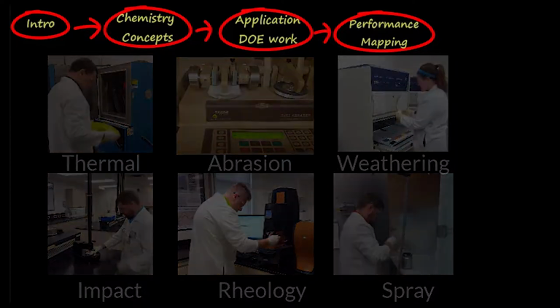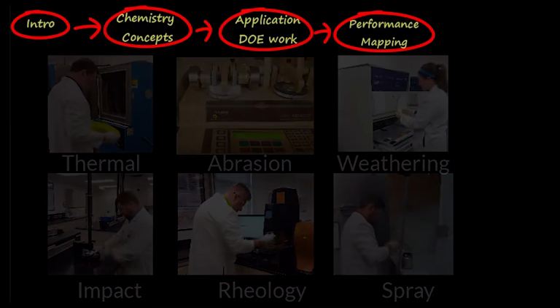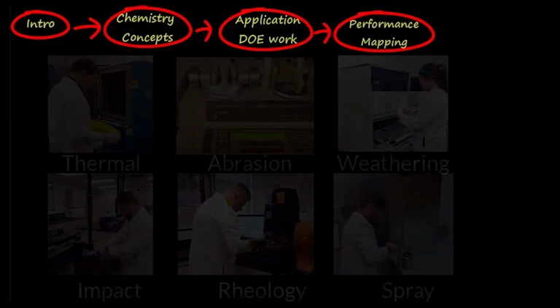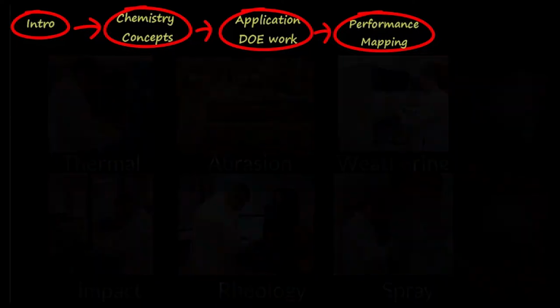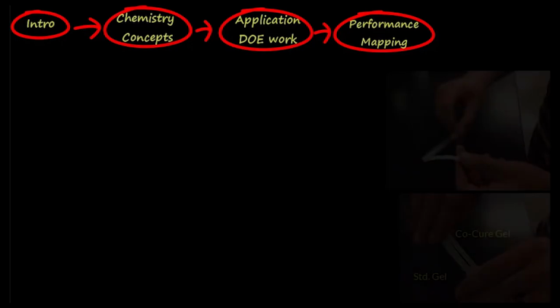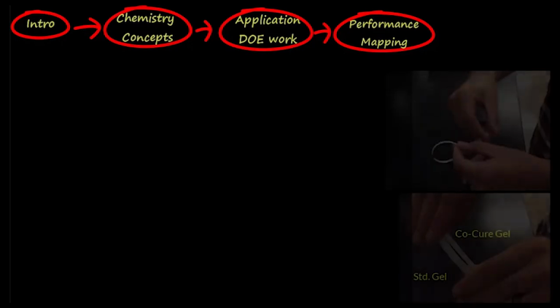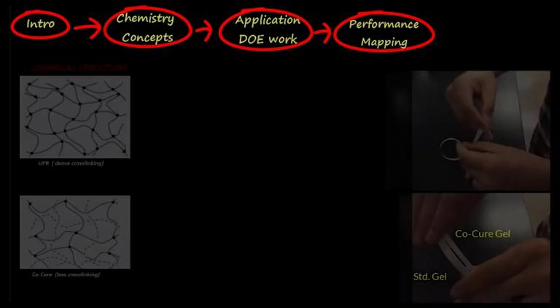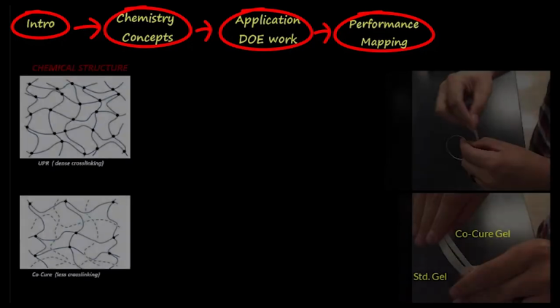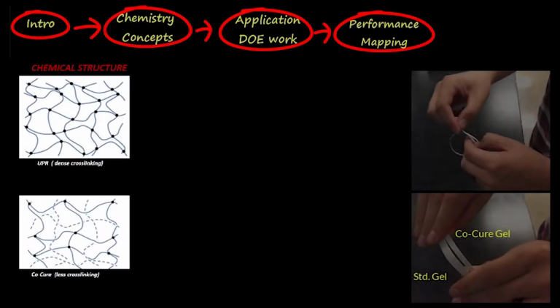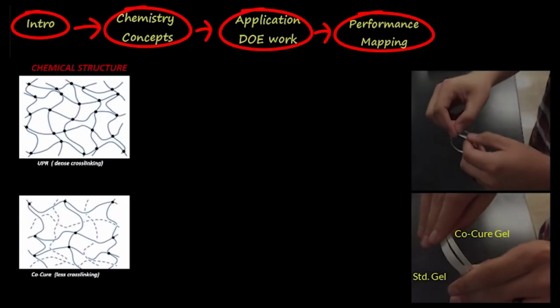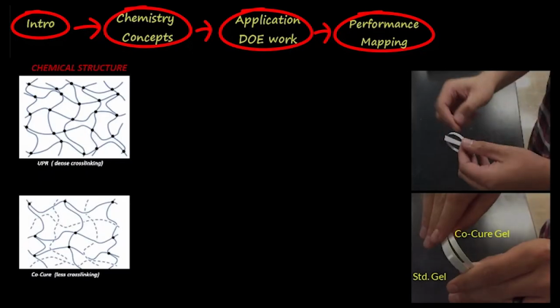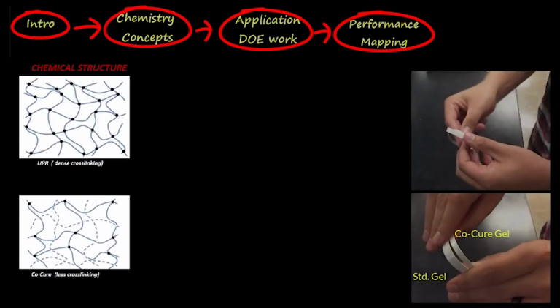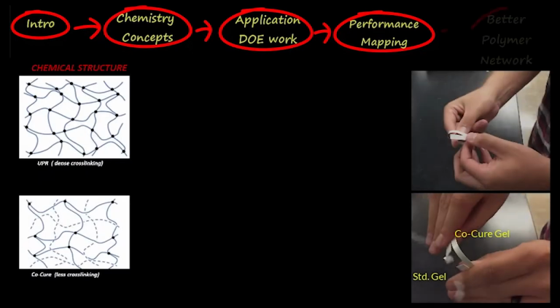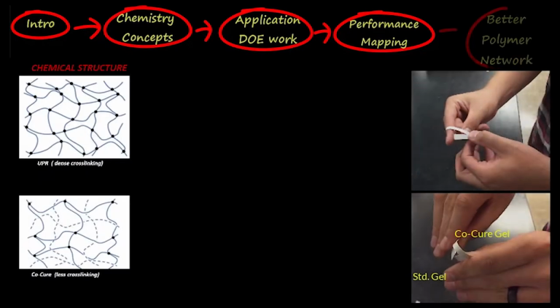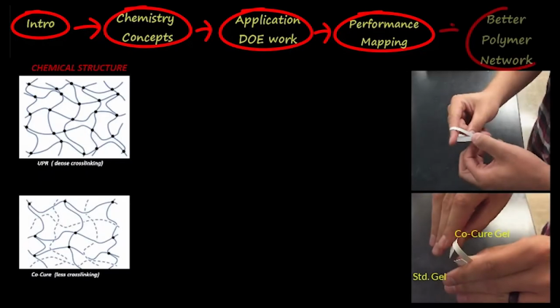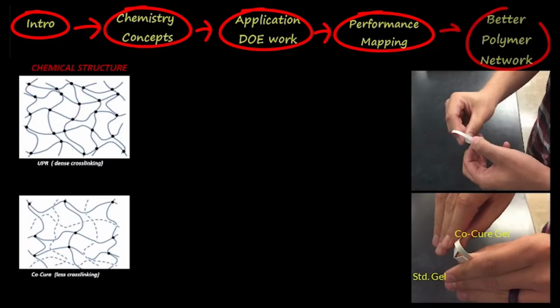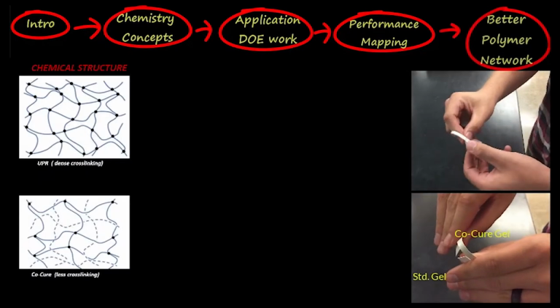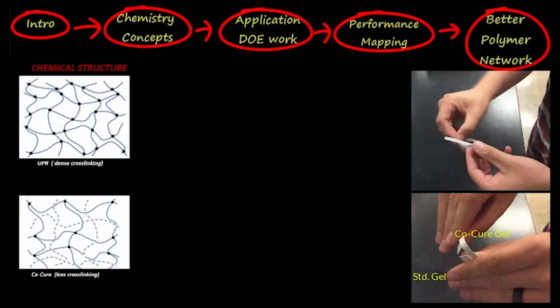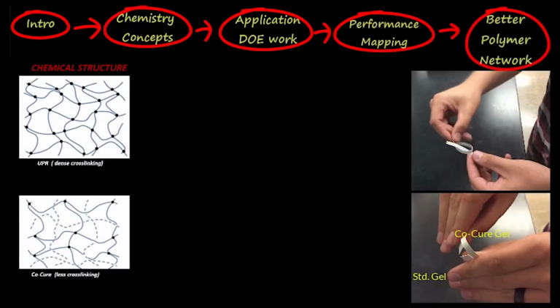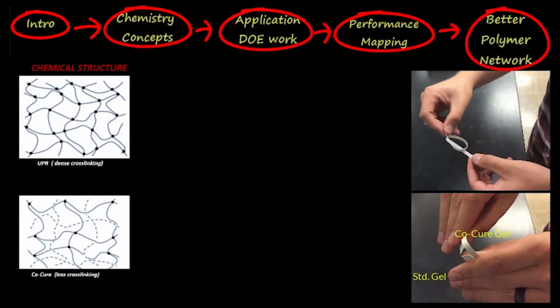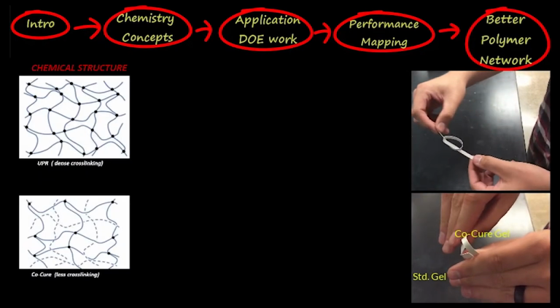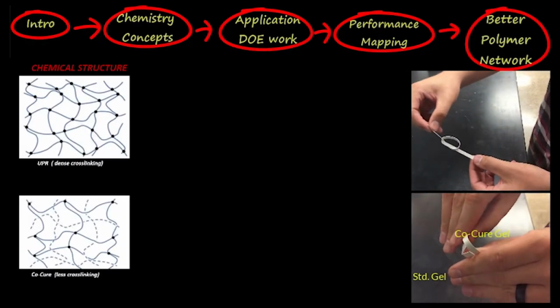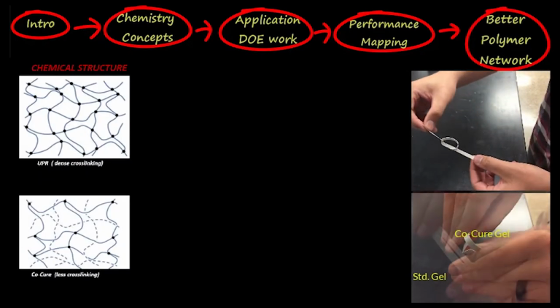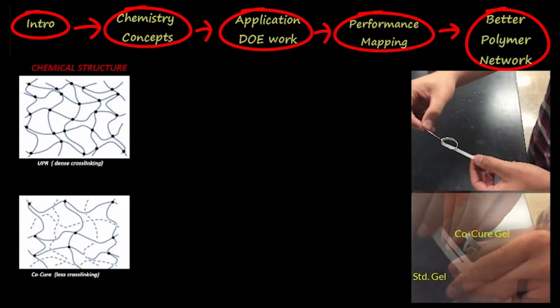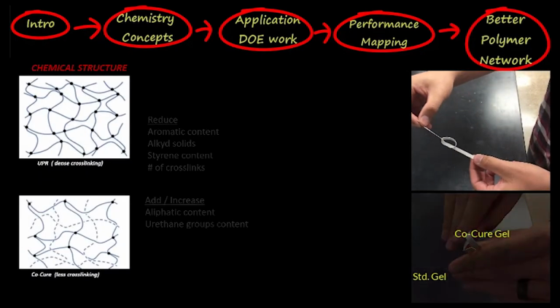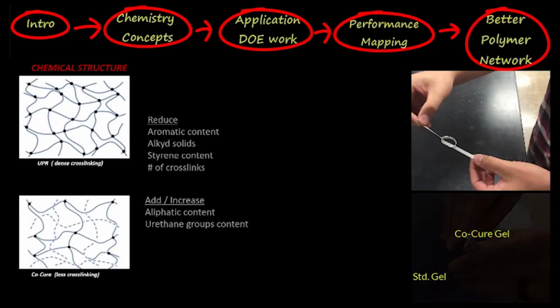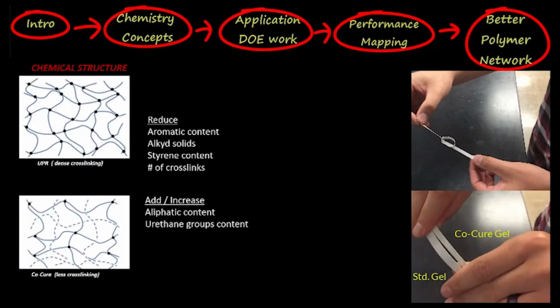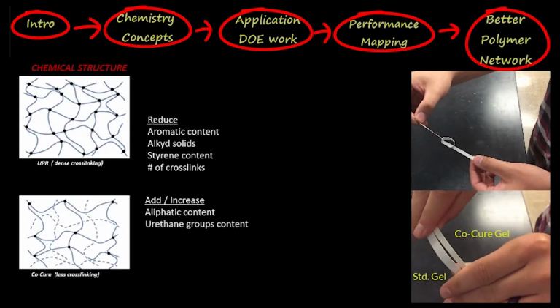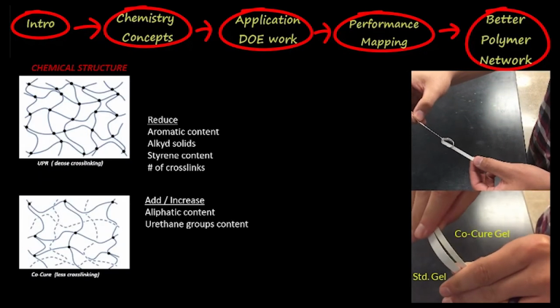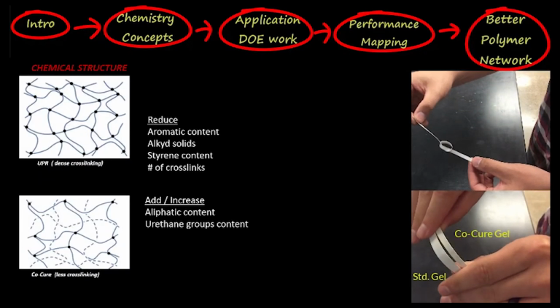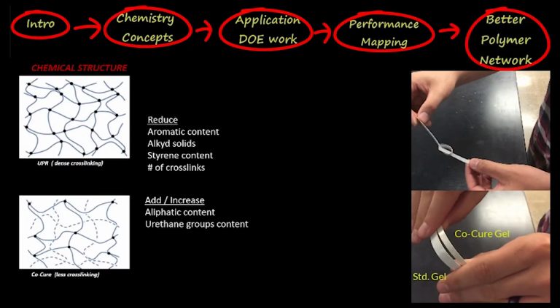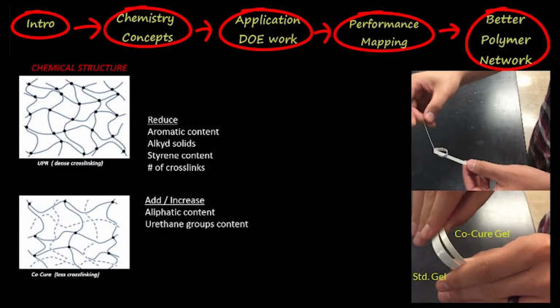Purely from a material science perspective, the polymer network formed via the Co-Cure concept makes sense, so it is quite likely to be a very decent combination.